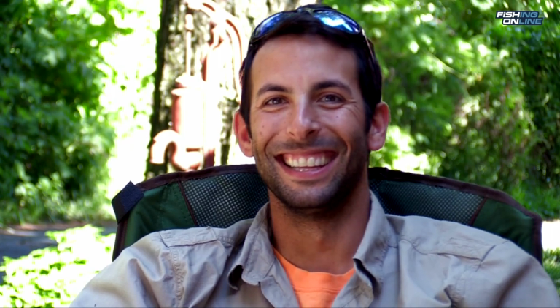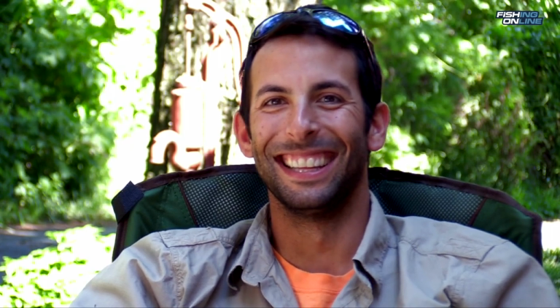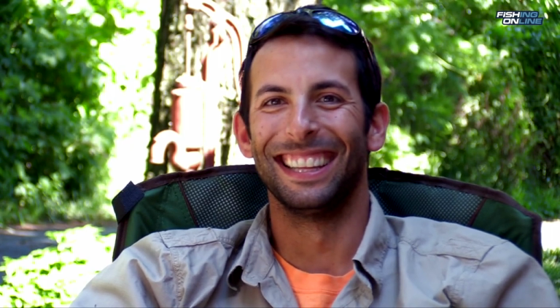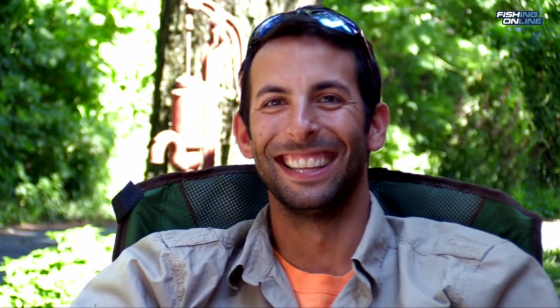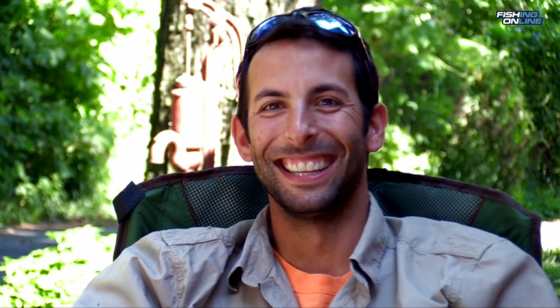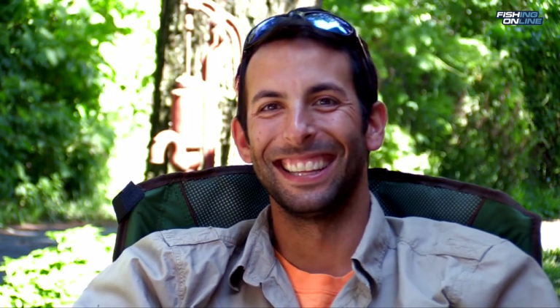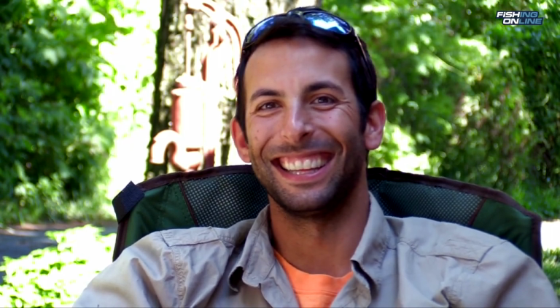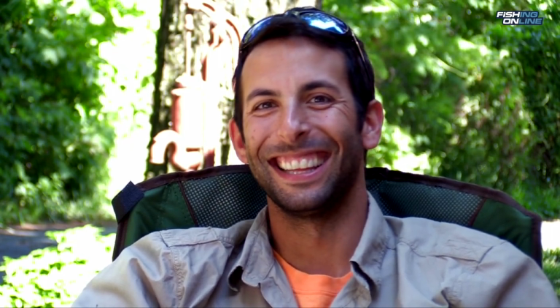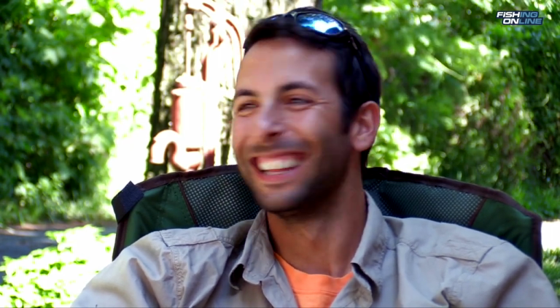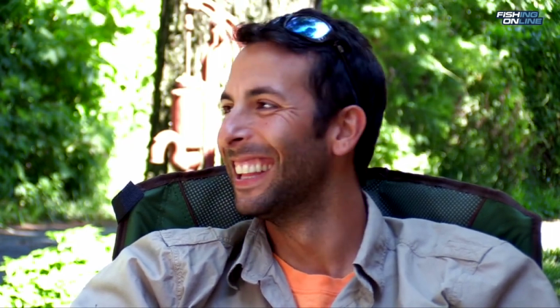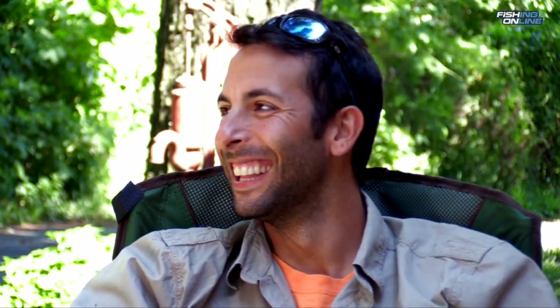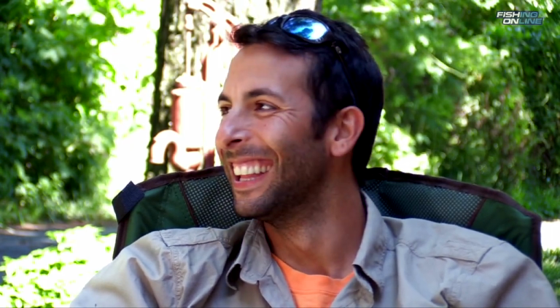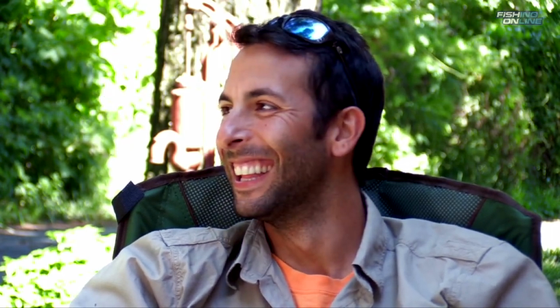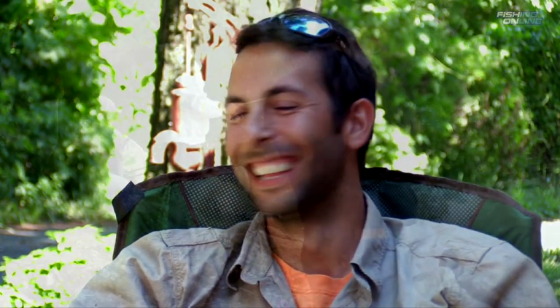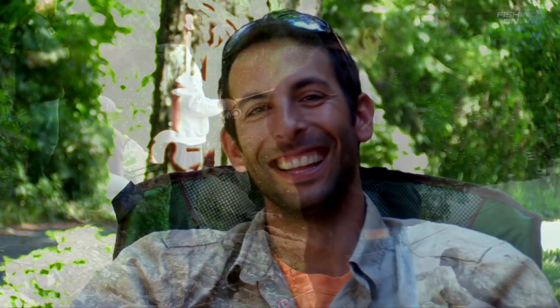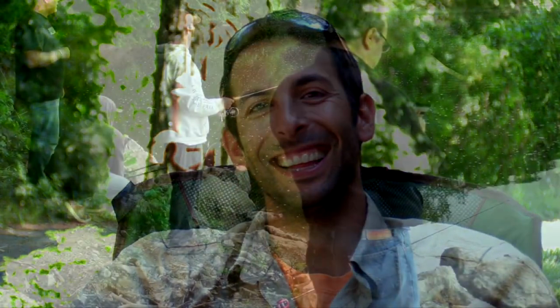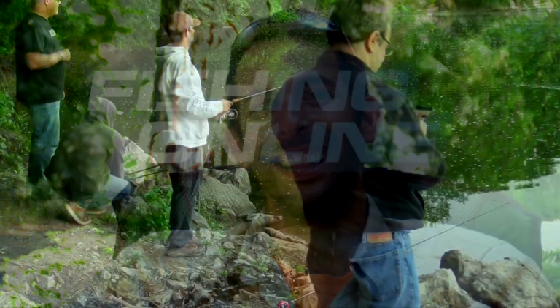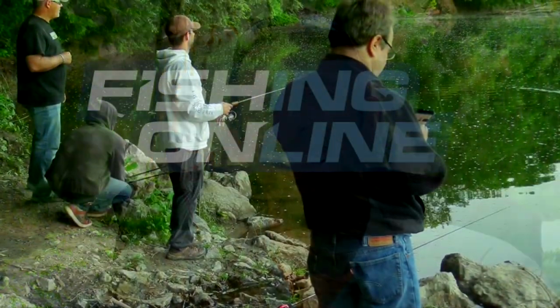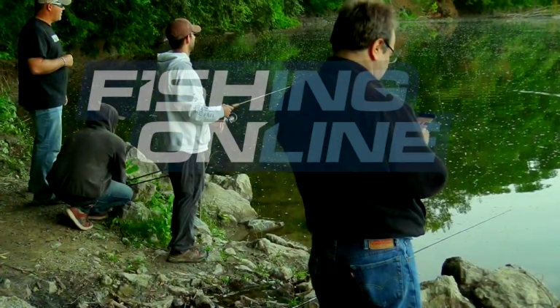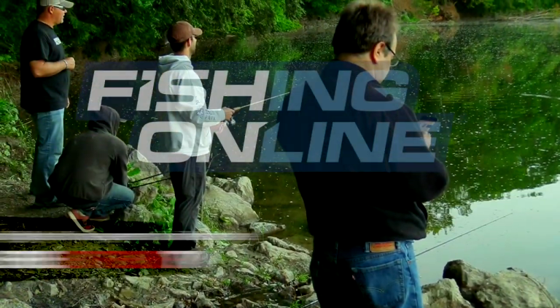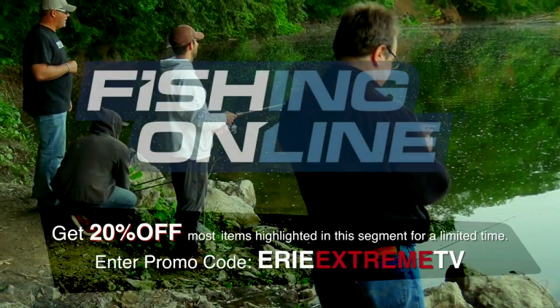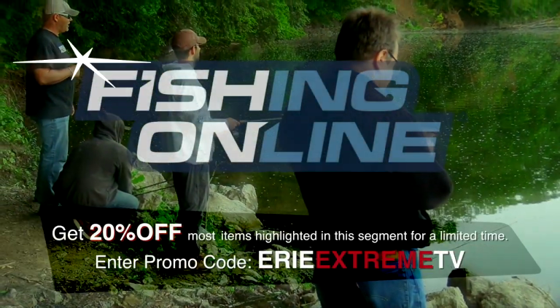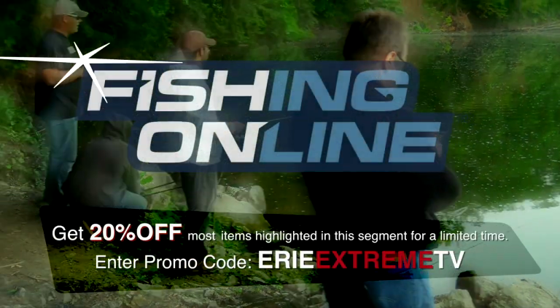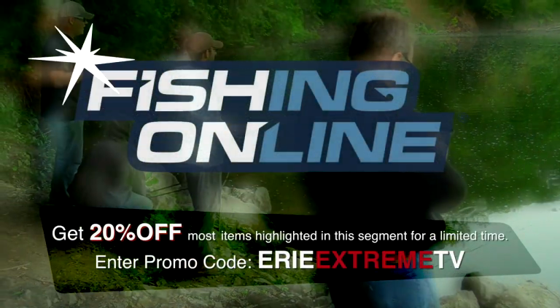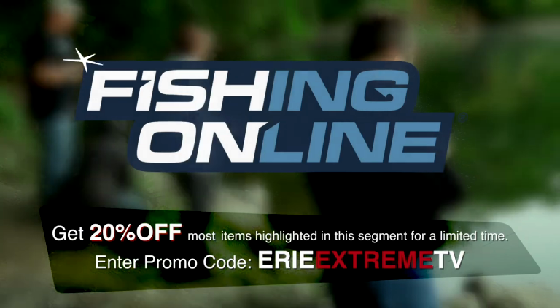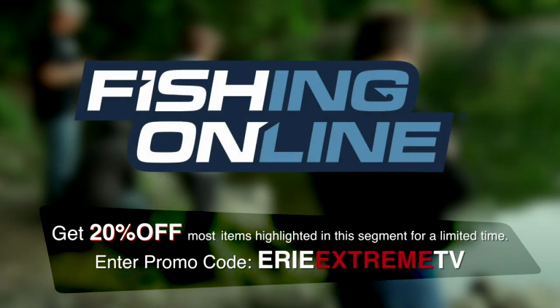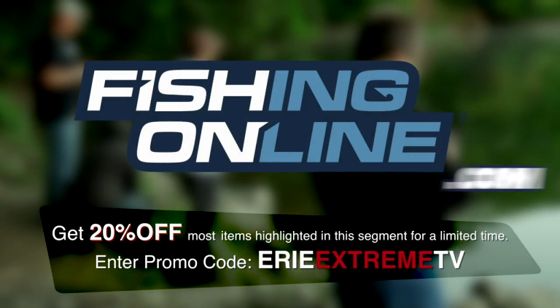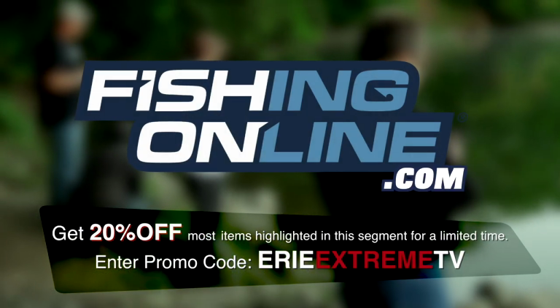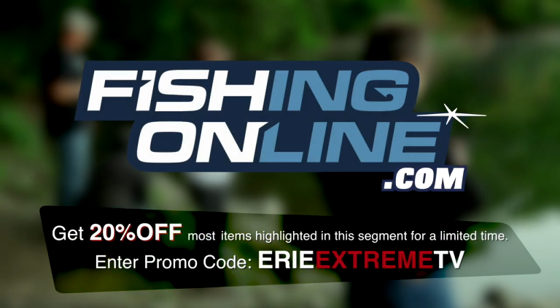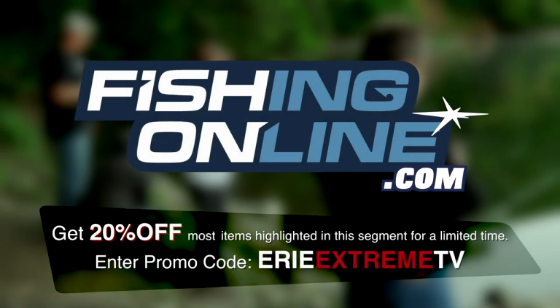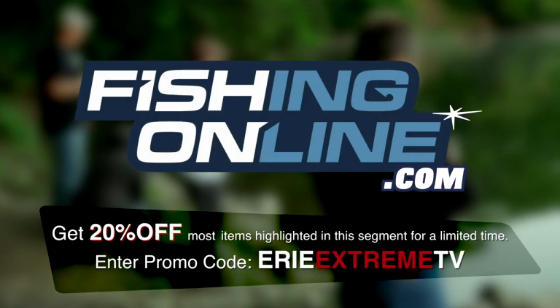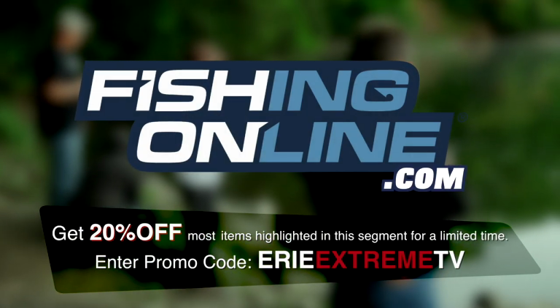I'm John DiMarco and that's this week's fishingonline.com in-depth look.